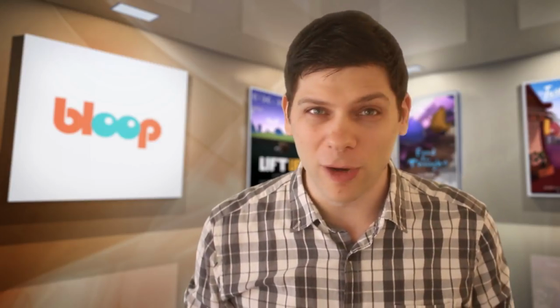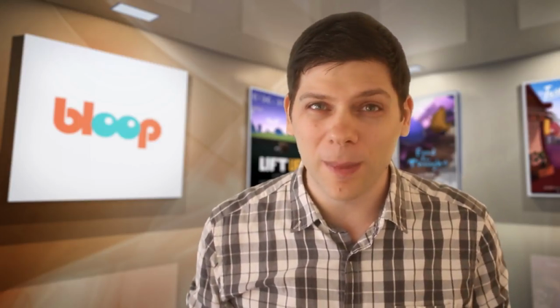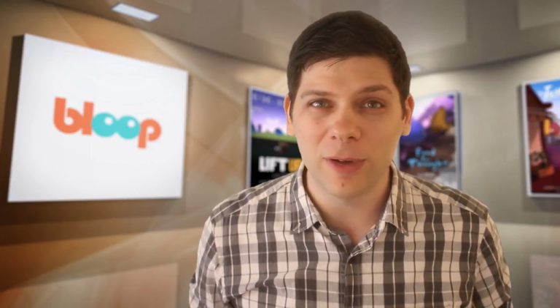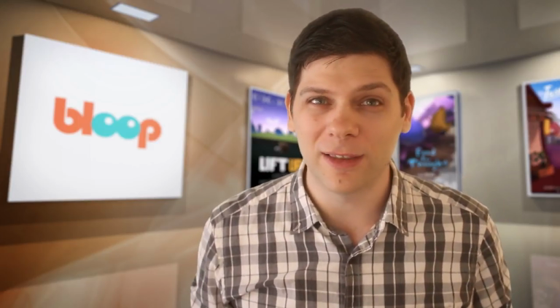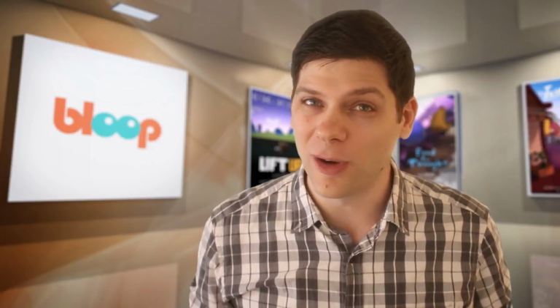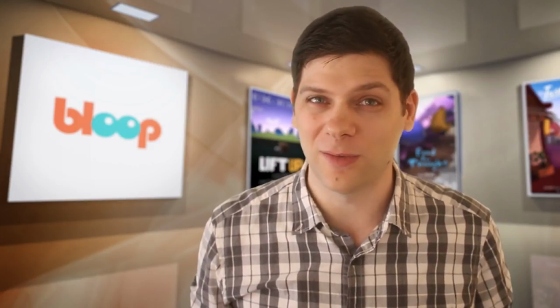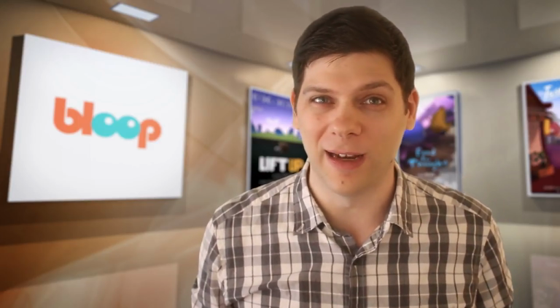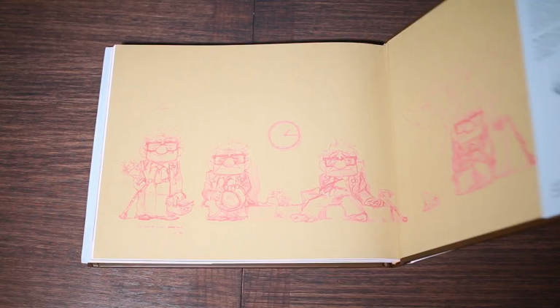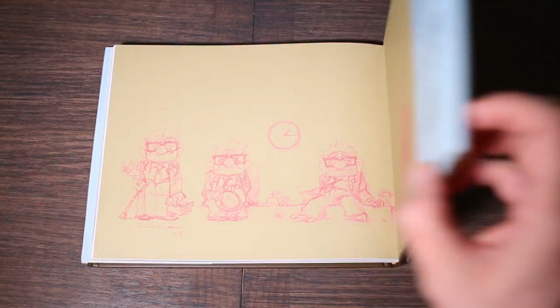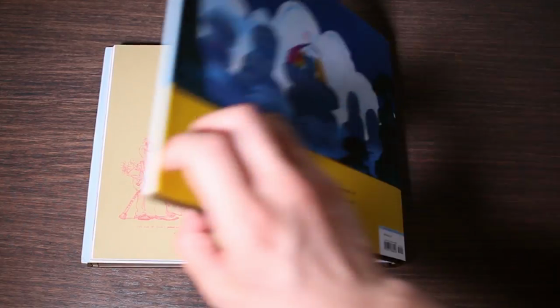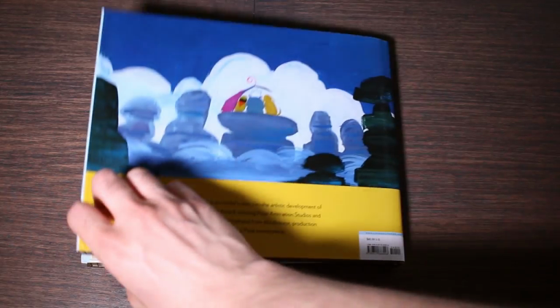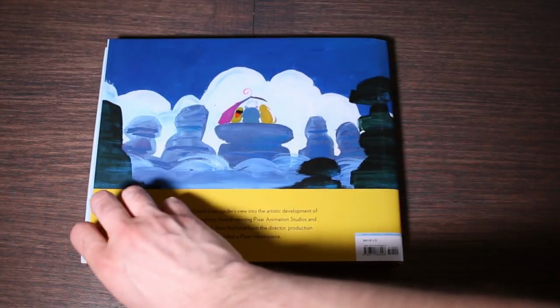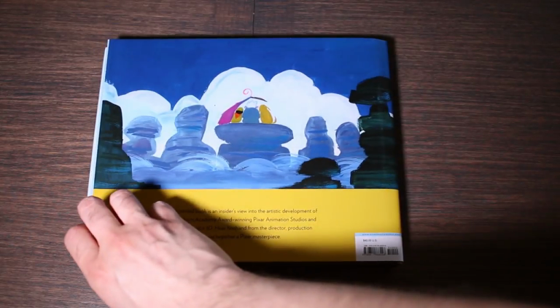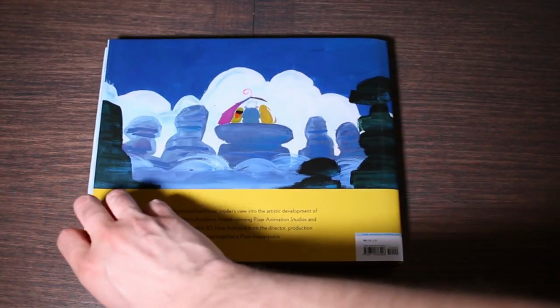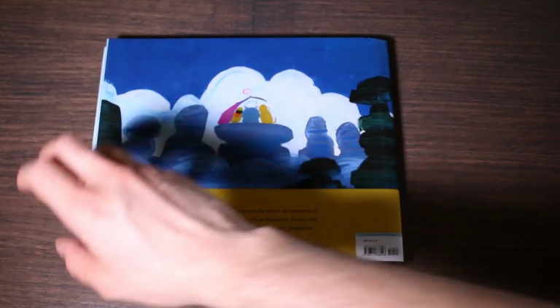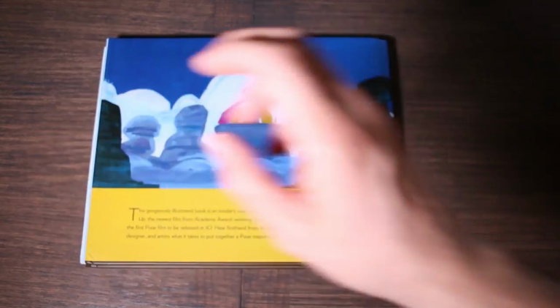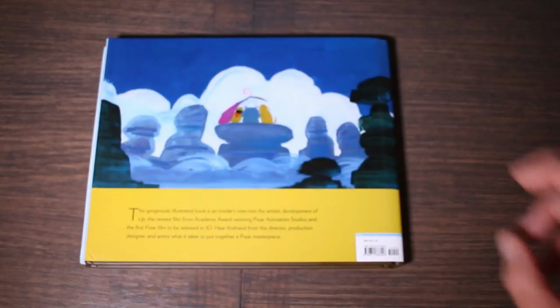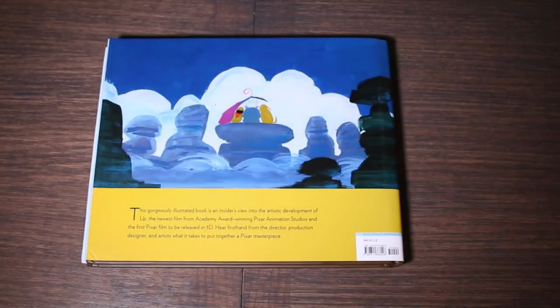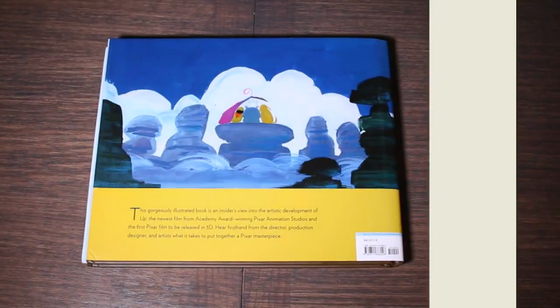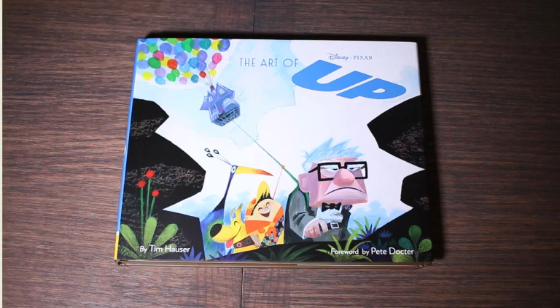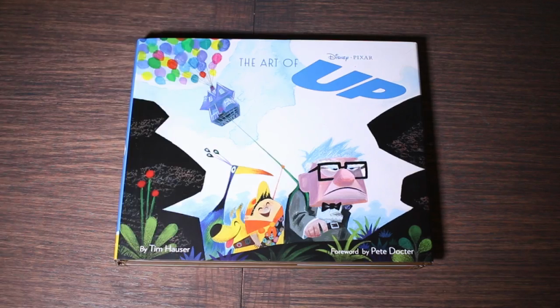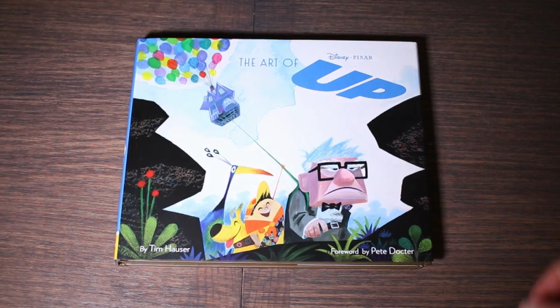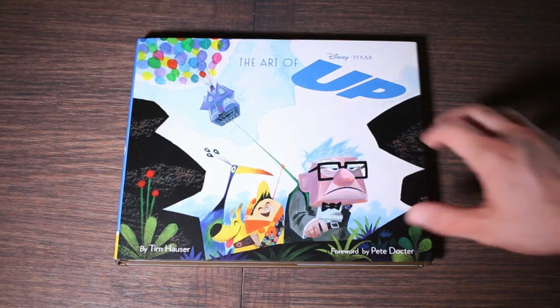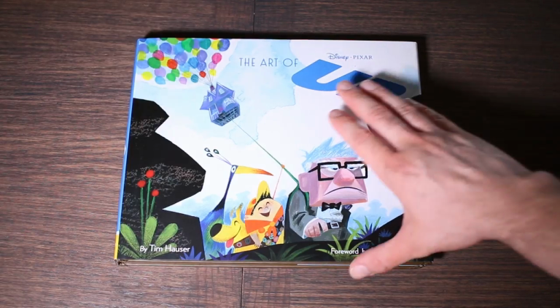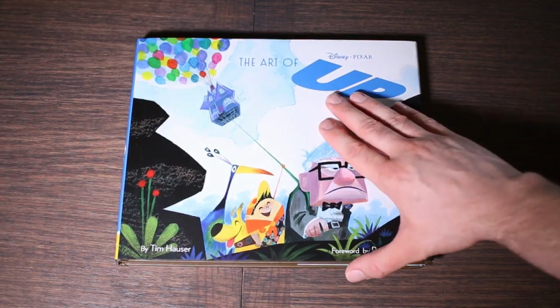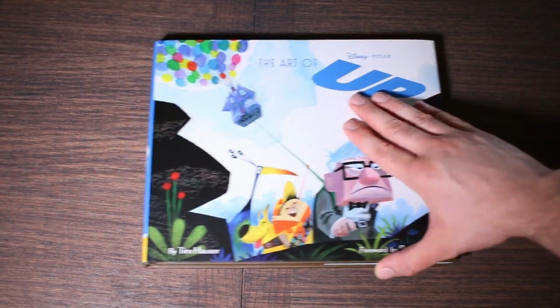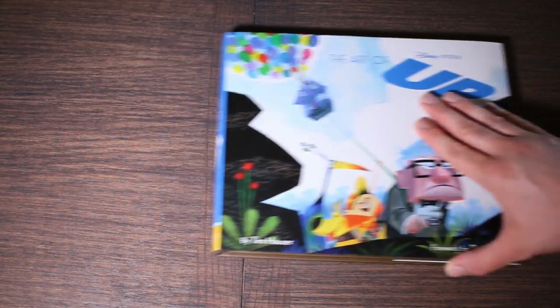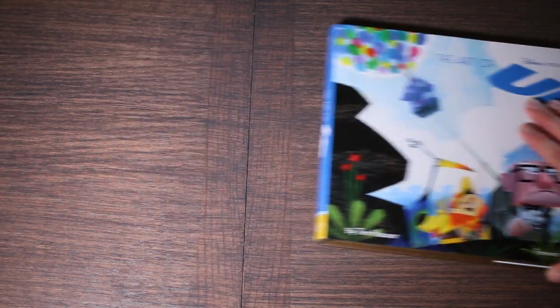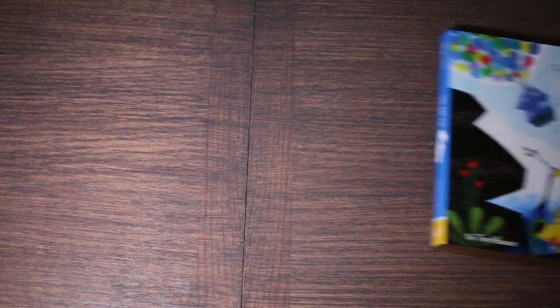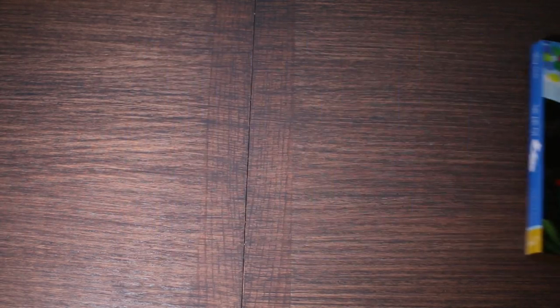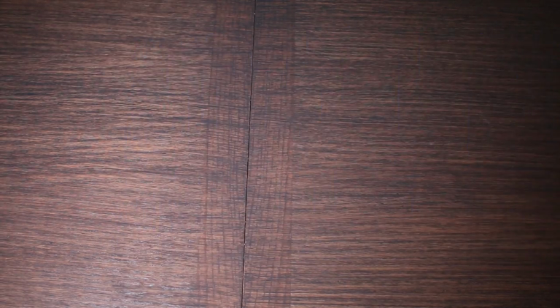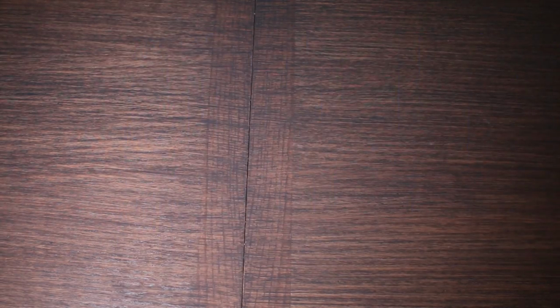I recommend reading the rest of that interview and much, much more in The Art of Up. The link to the book is in the description.